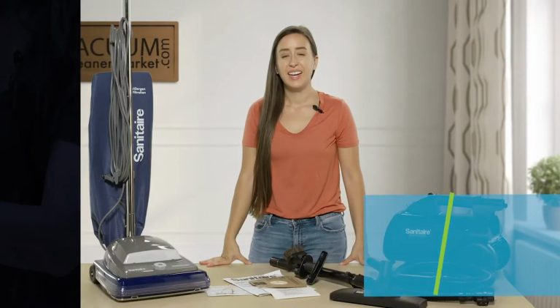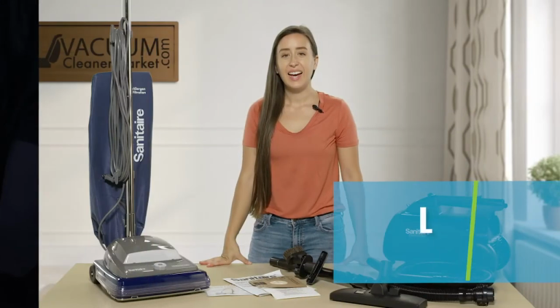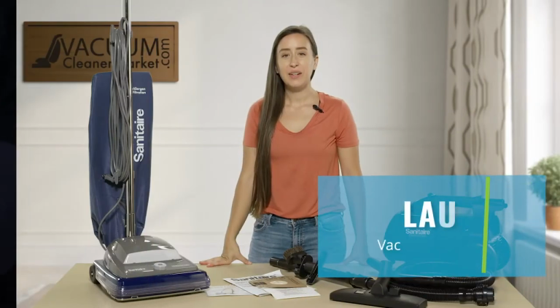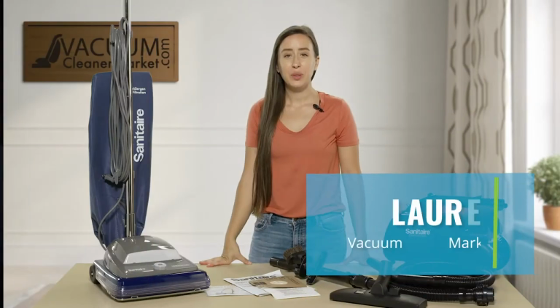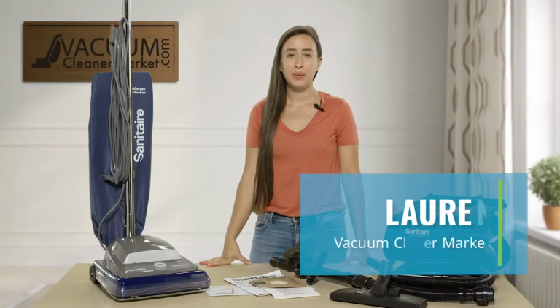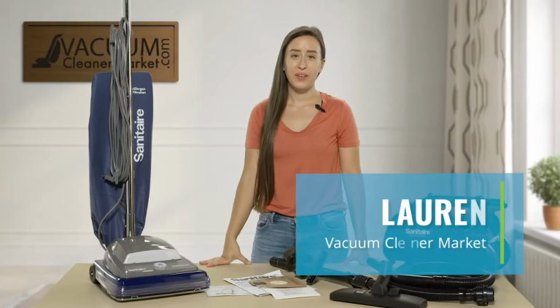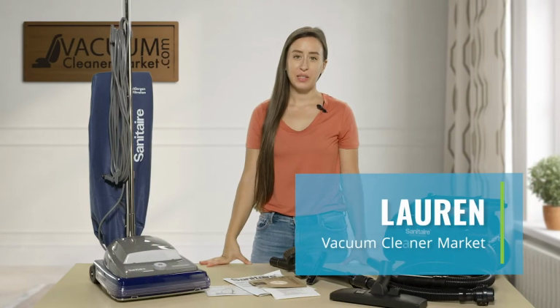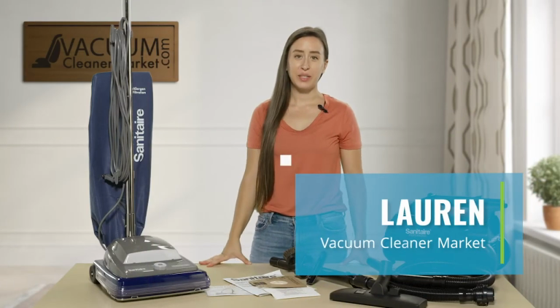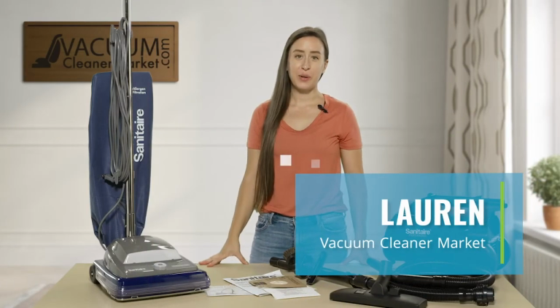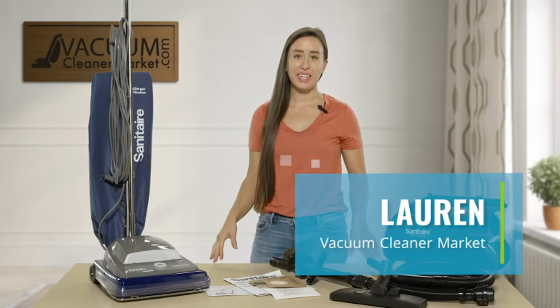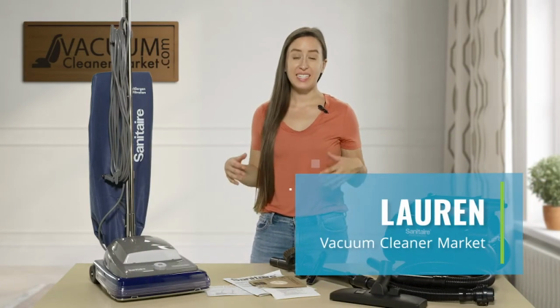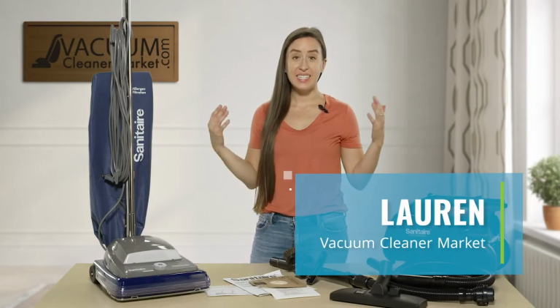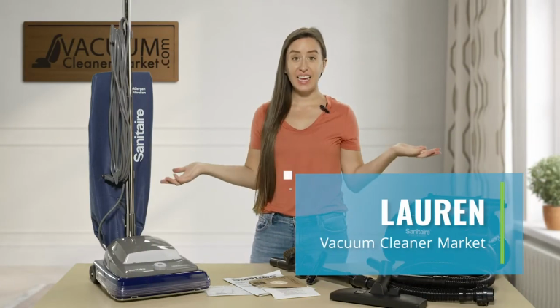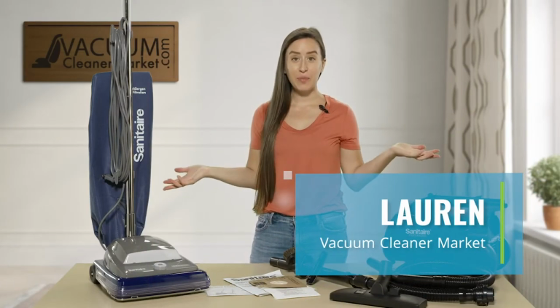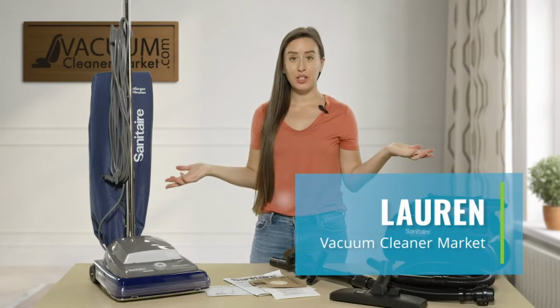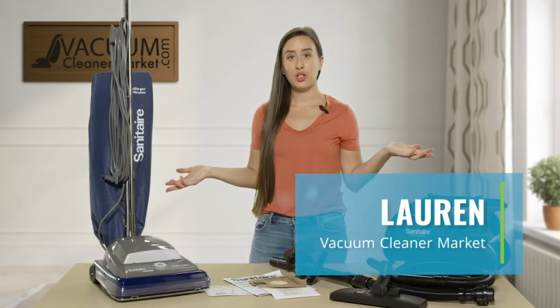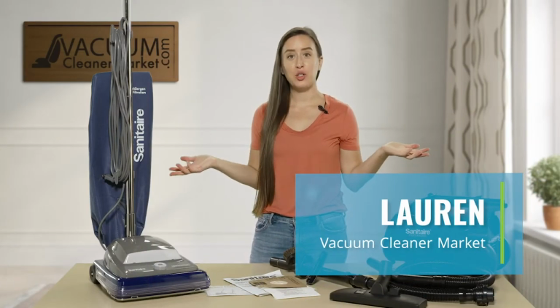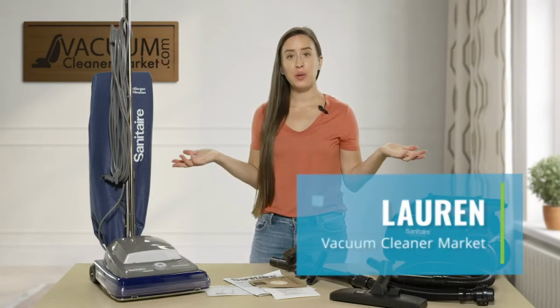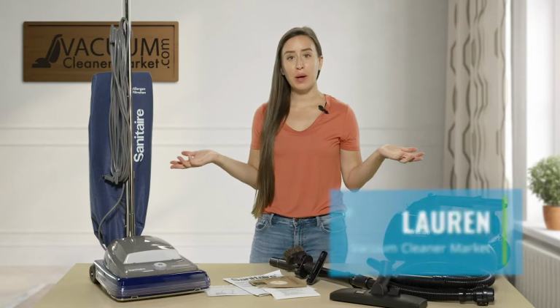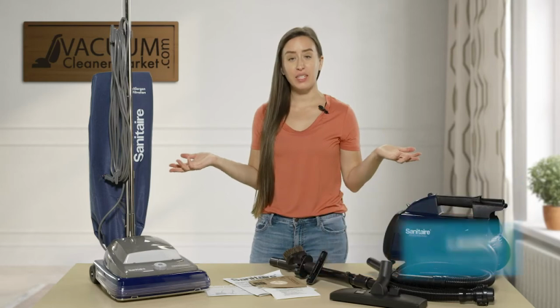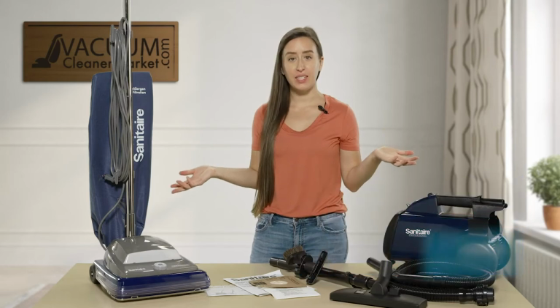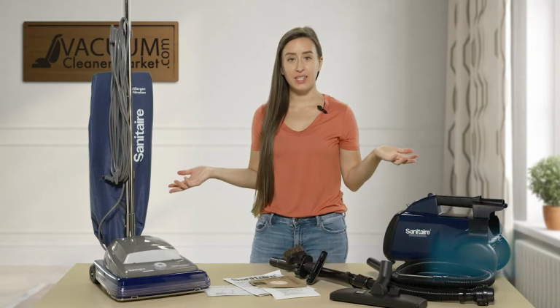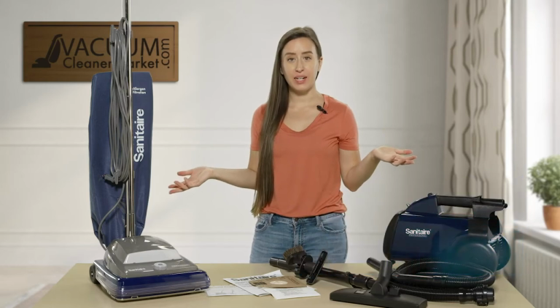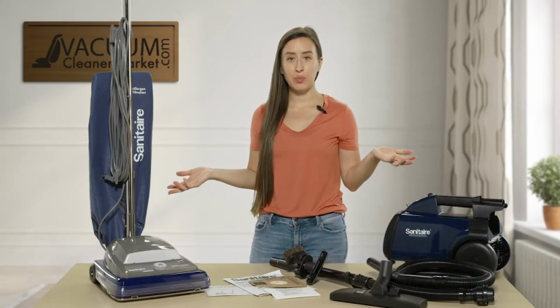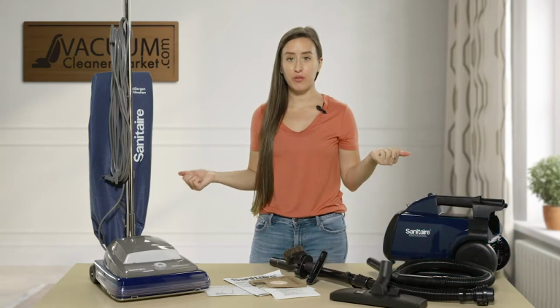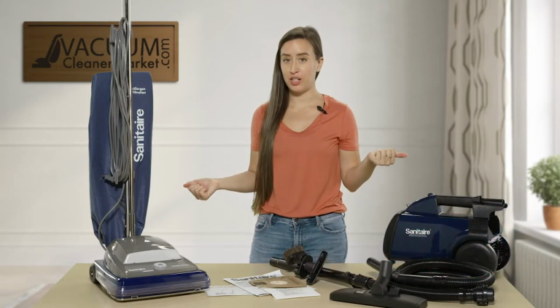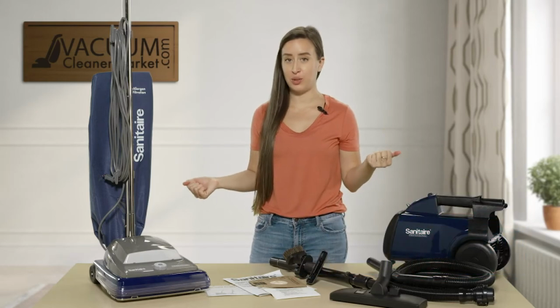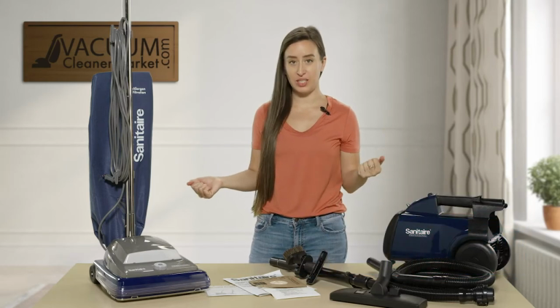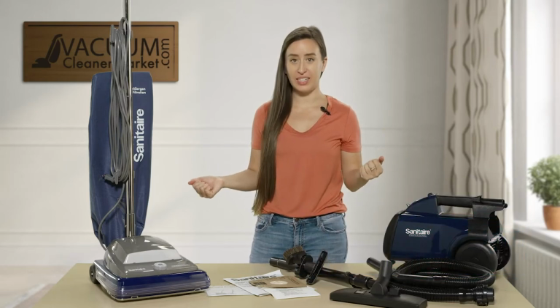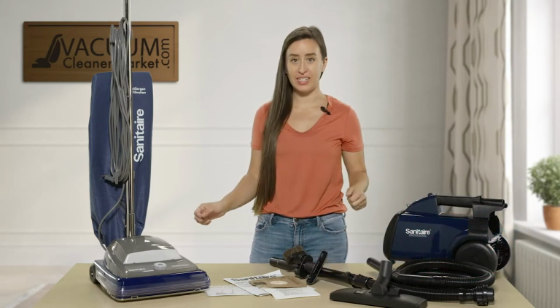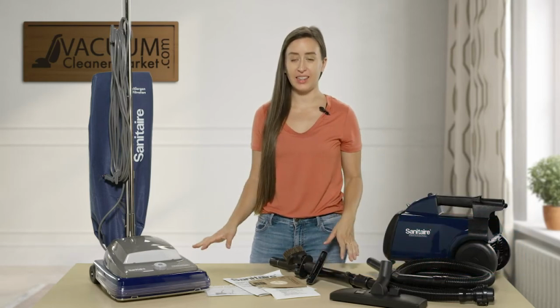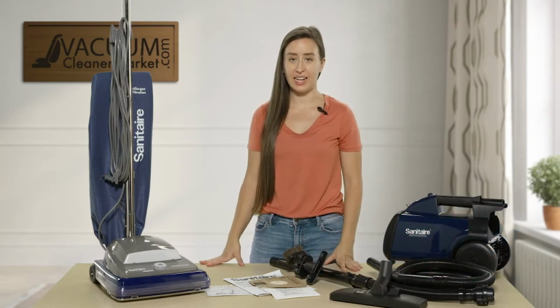Hi, I'm Lauren with Vacuum Cleaner Market, and today I'm going to talk to you about the Sanitaire Professional Series line.